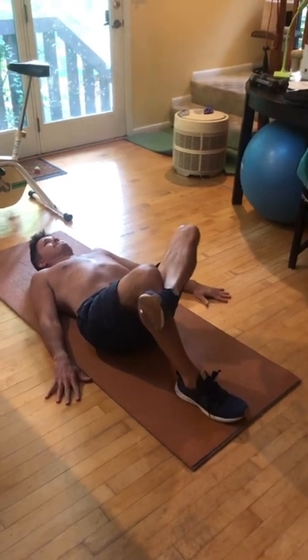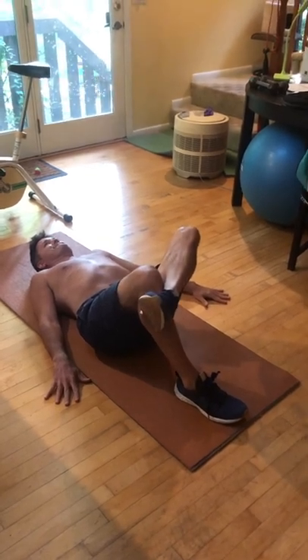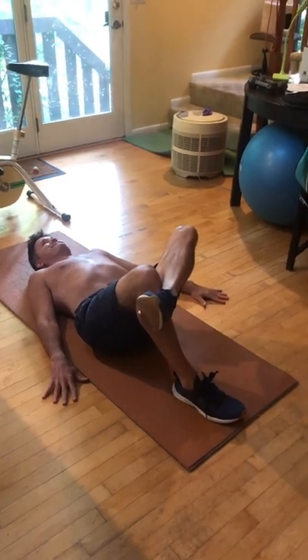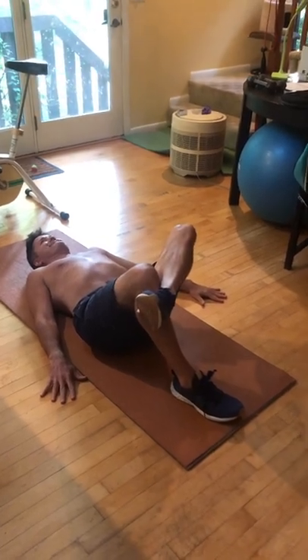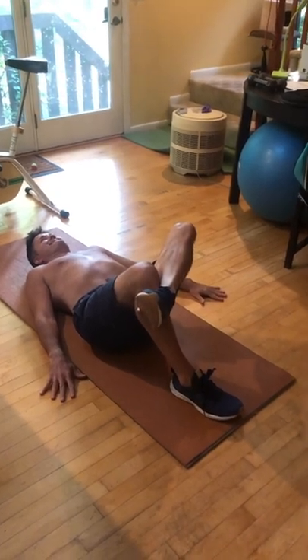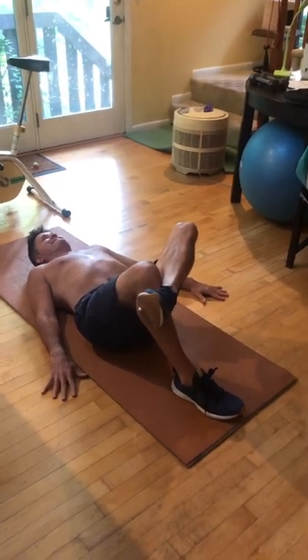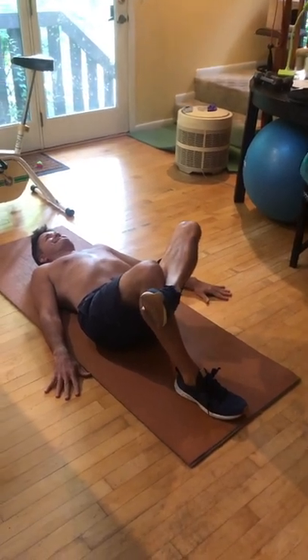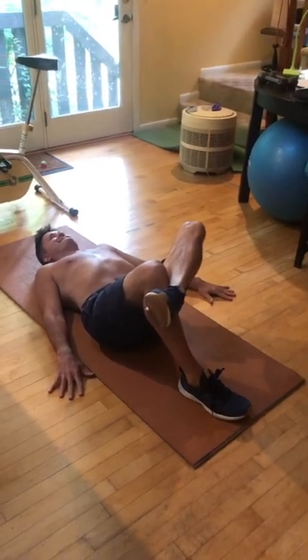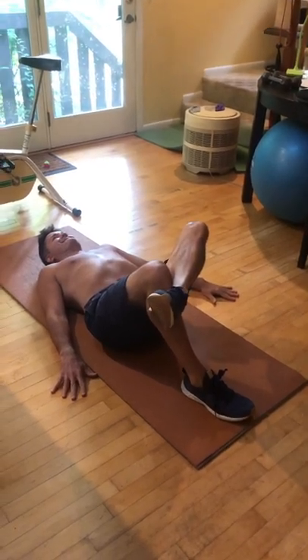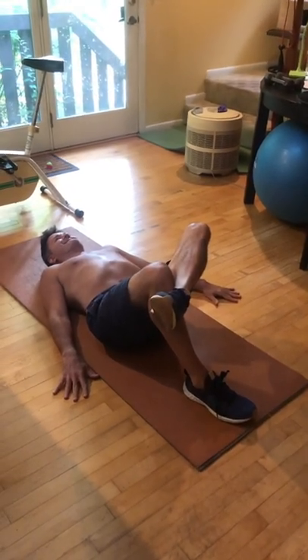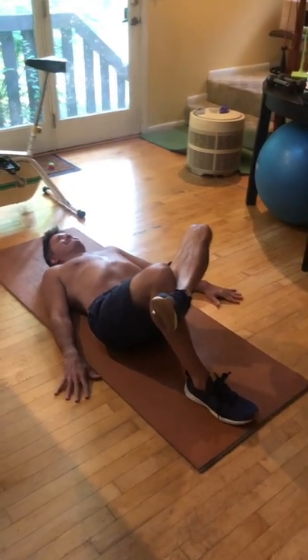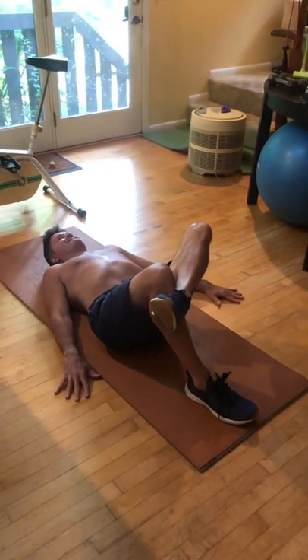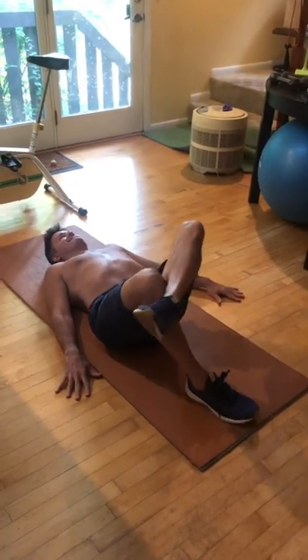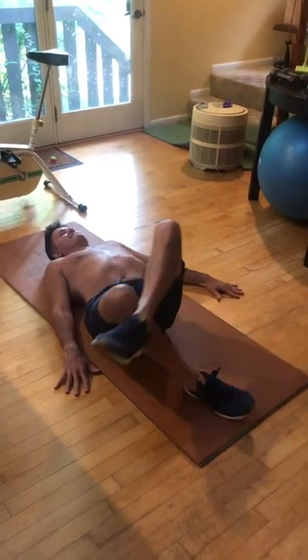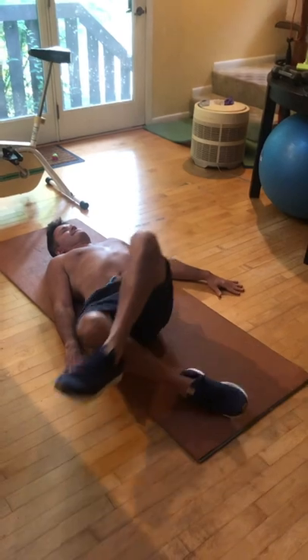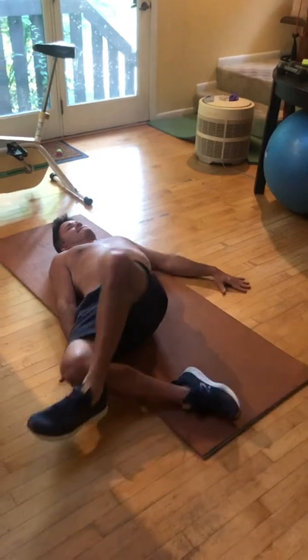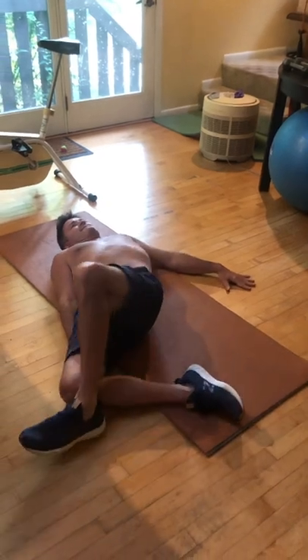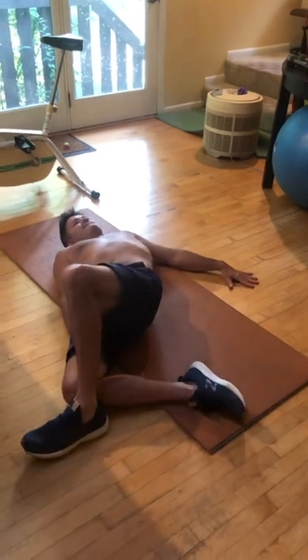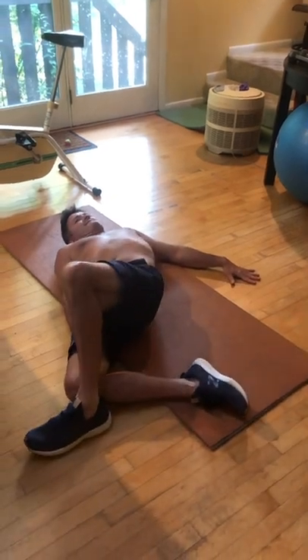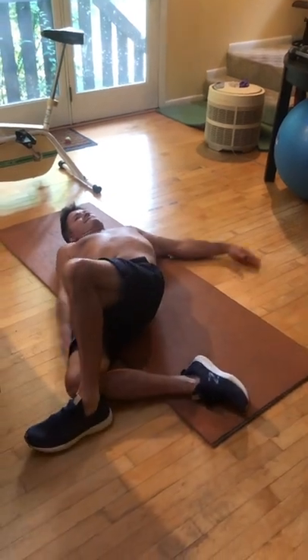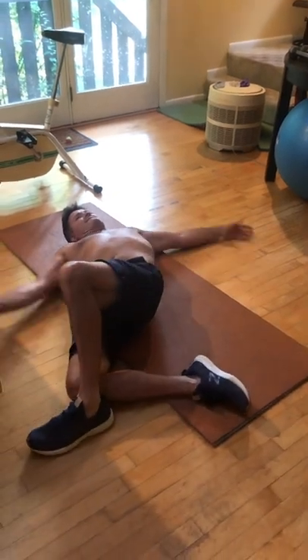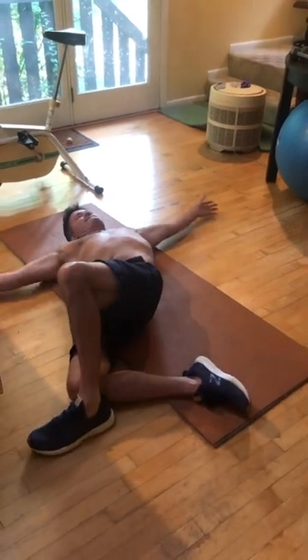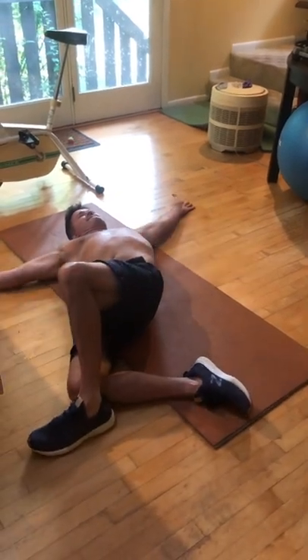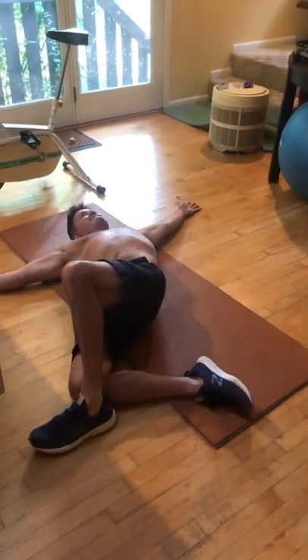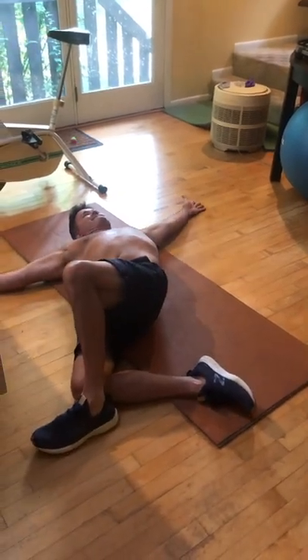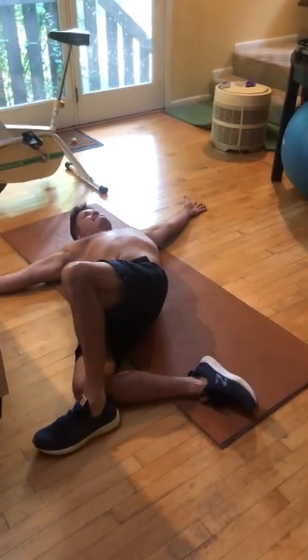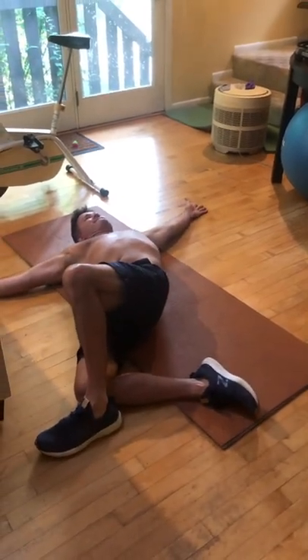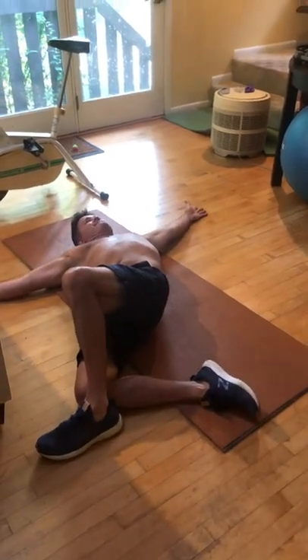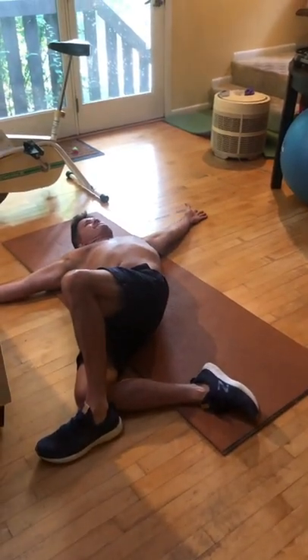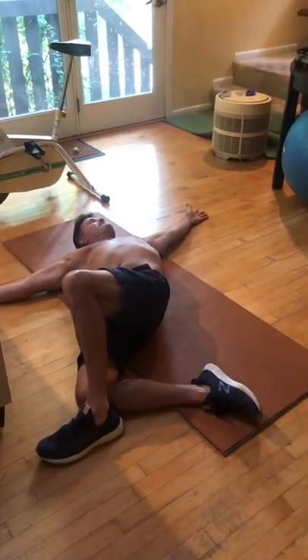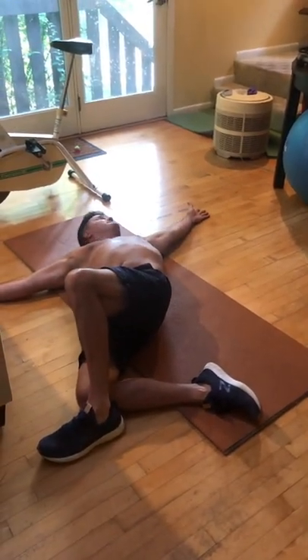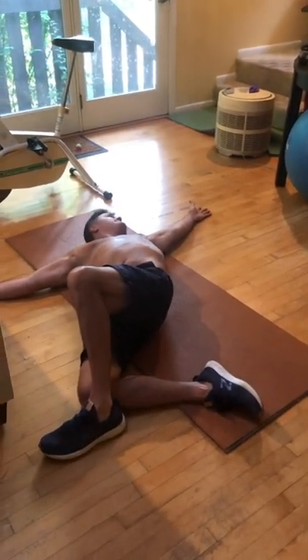Now let your legs drop to the right. Arms are going to be out like a capital letter T. Turn your head gently to the left and hold.